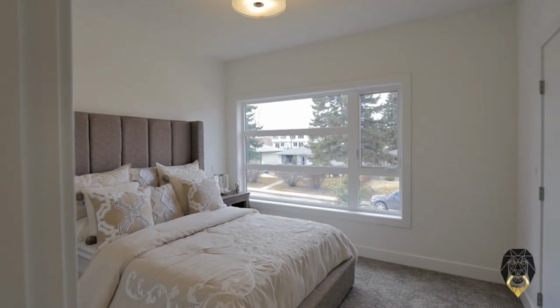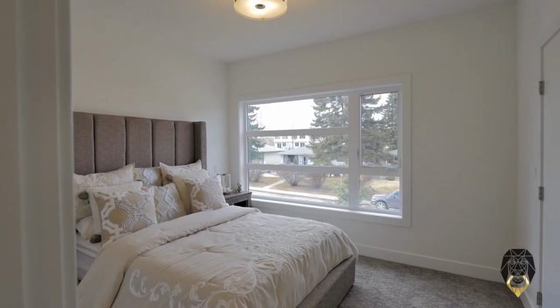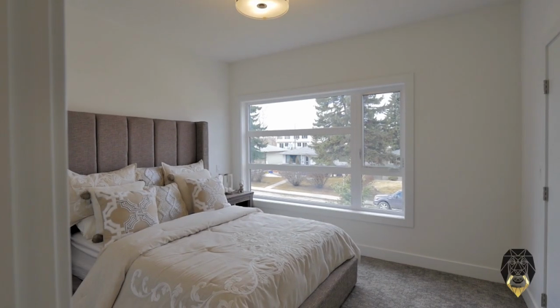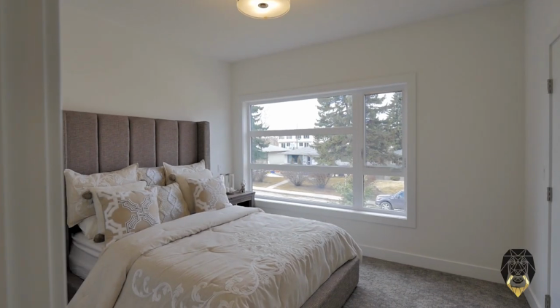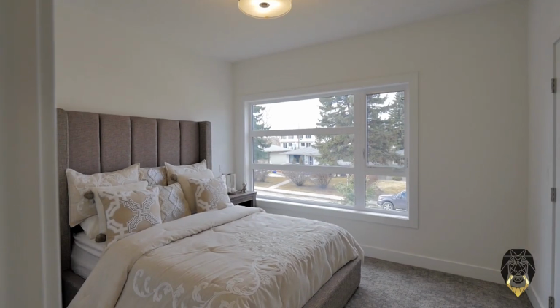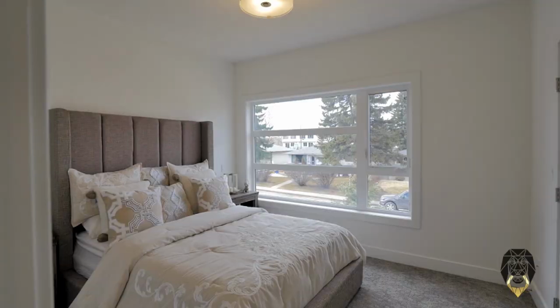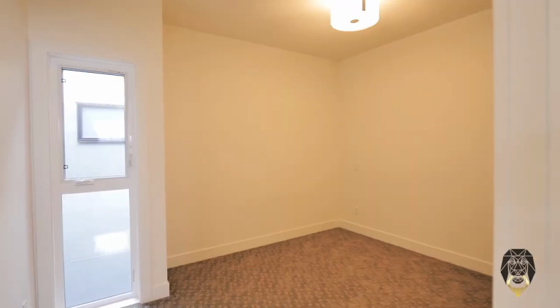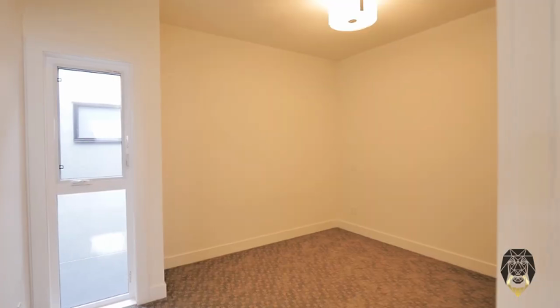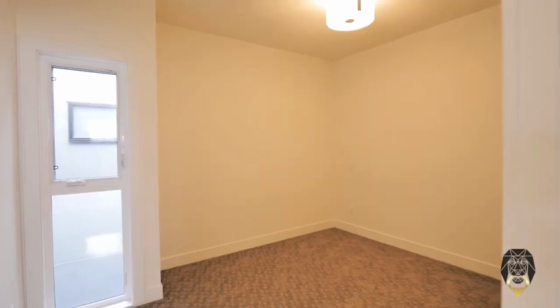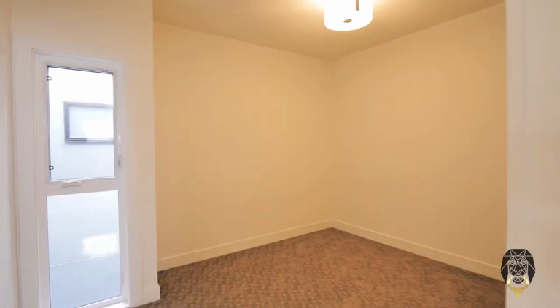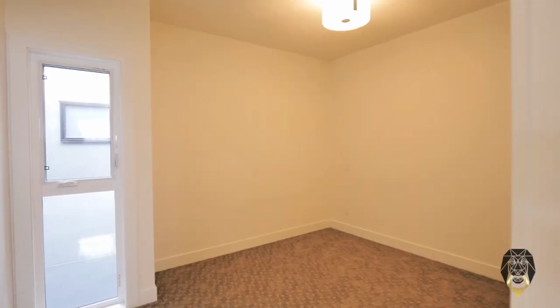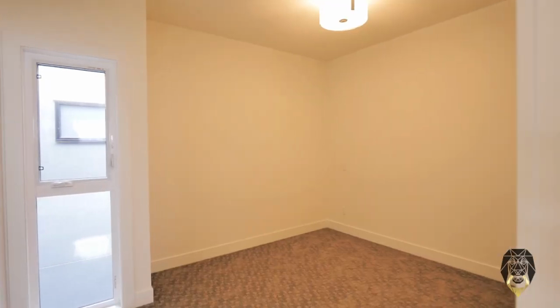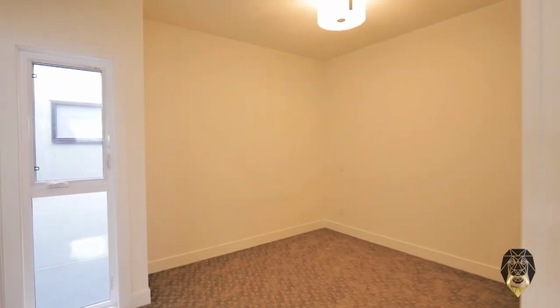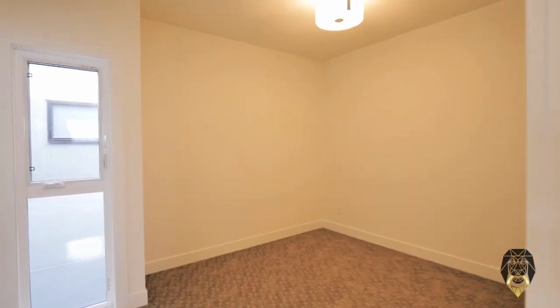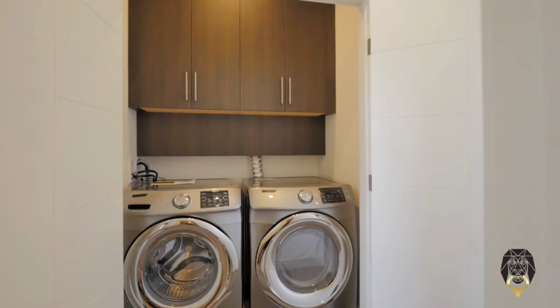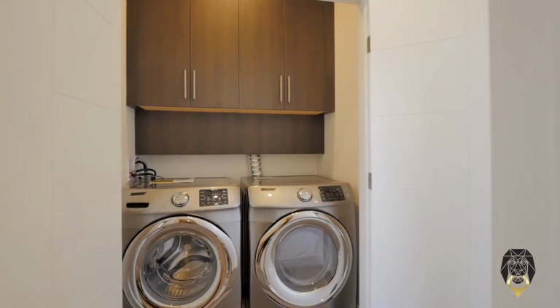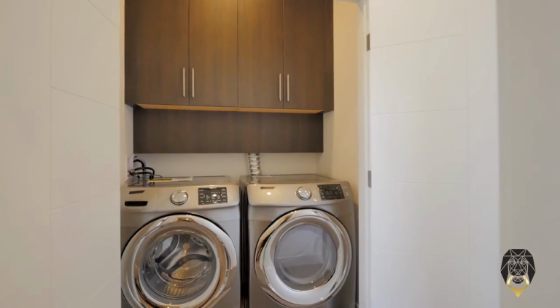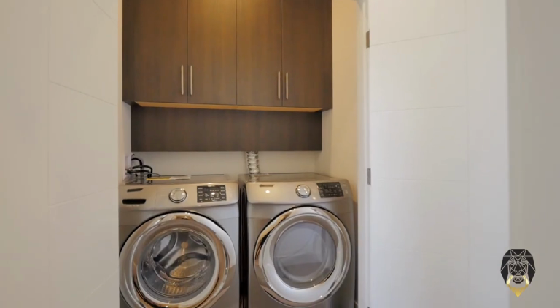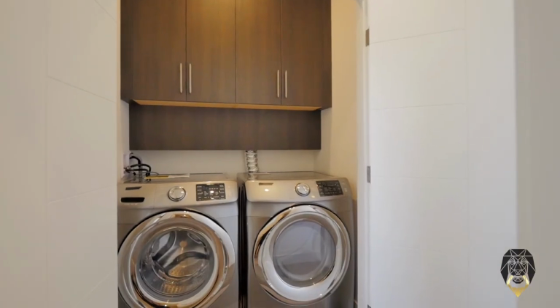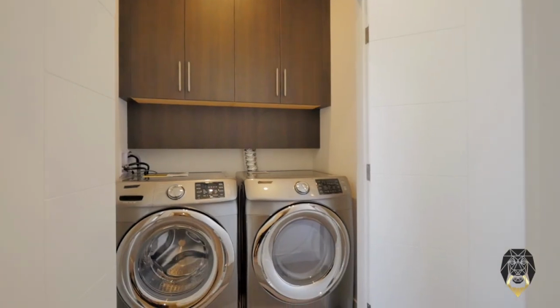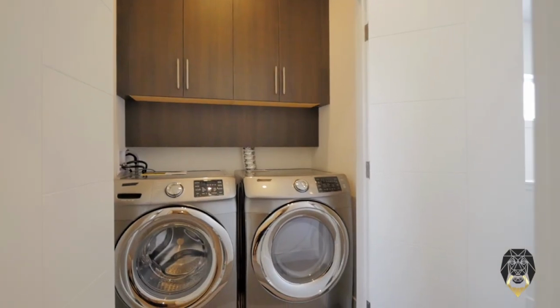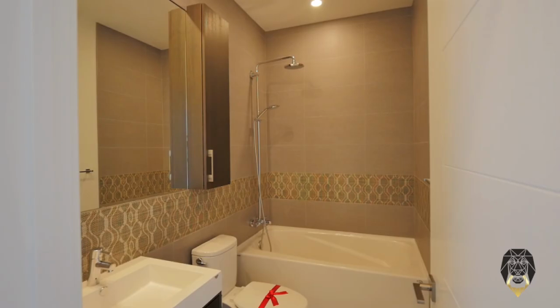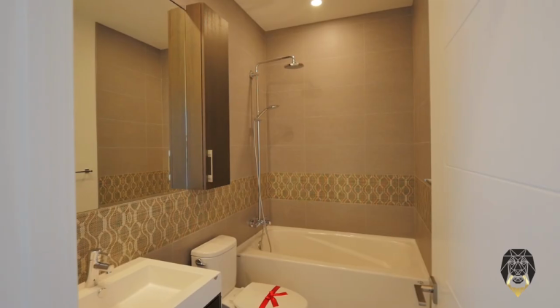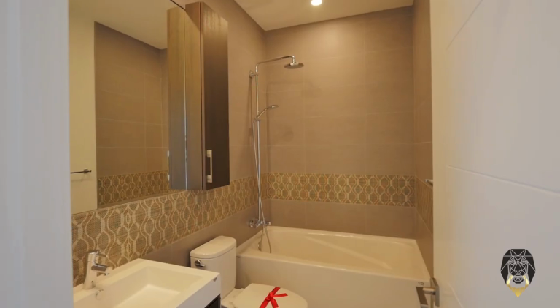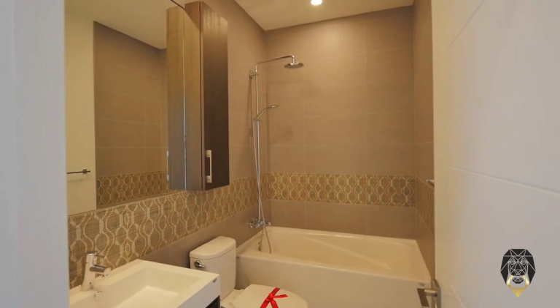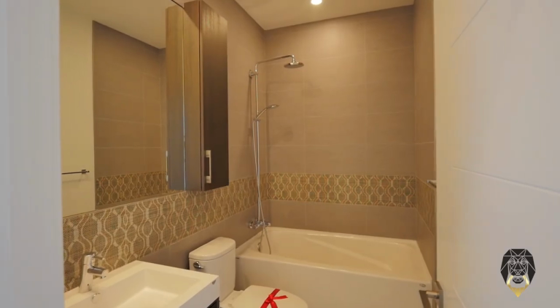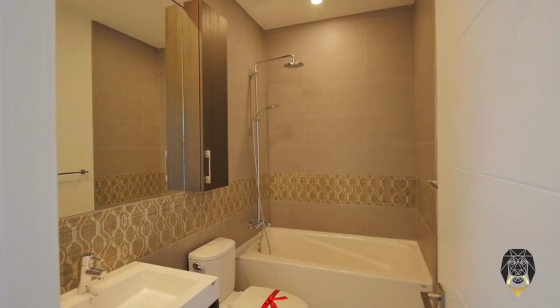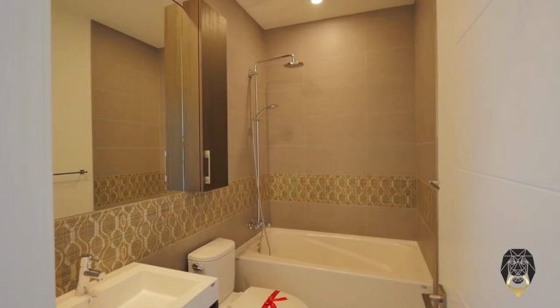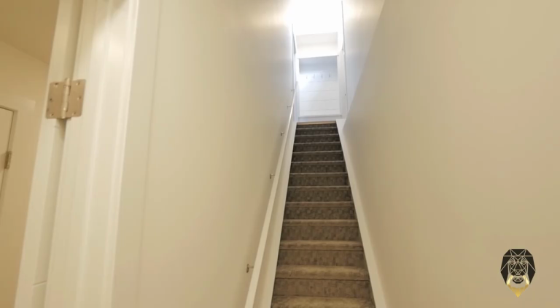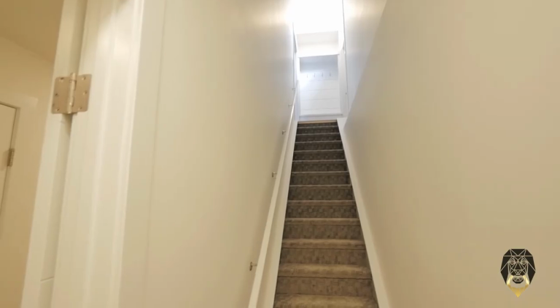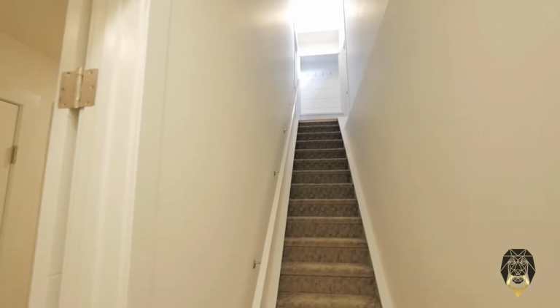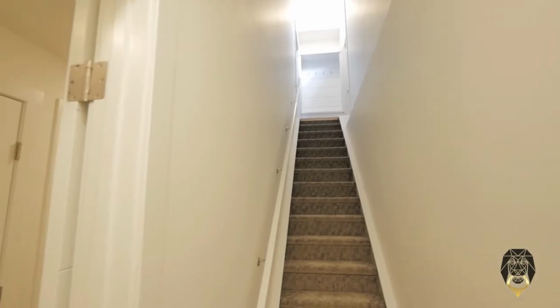Along with a second bedroom and a flex room, you'll find your washer and dryer on the second floor offering sheer convenience.